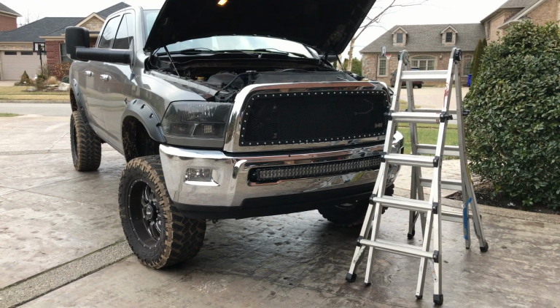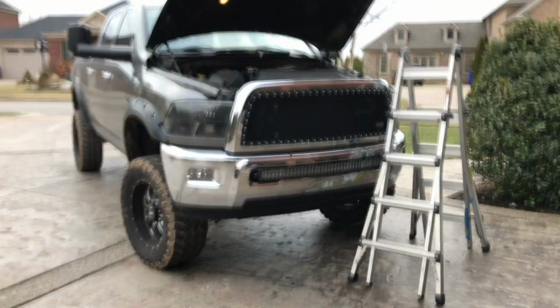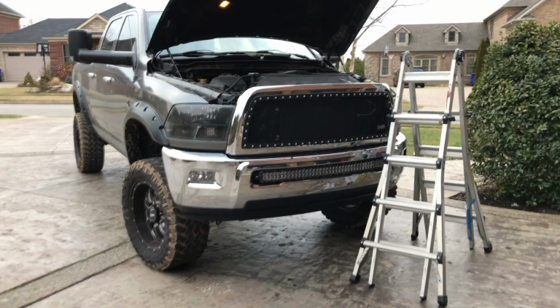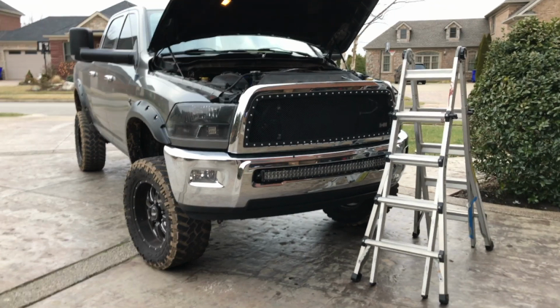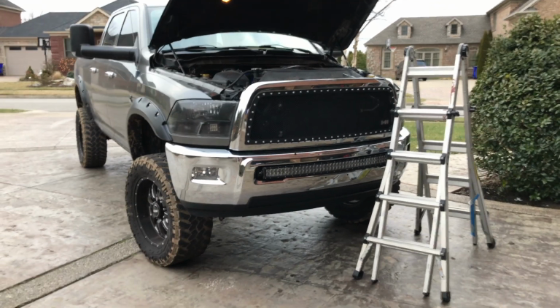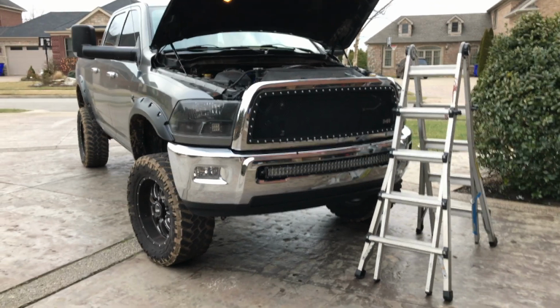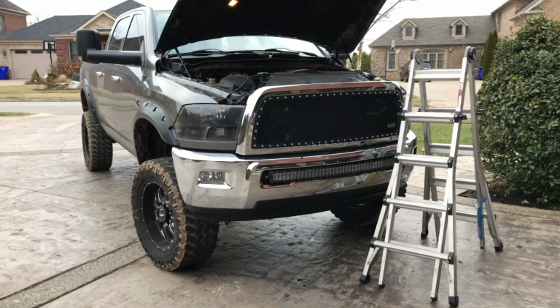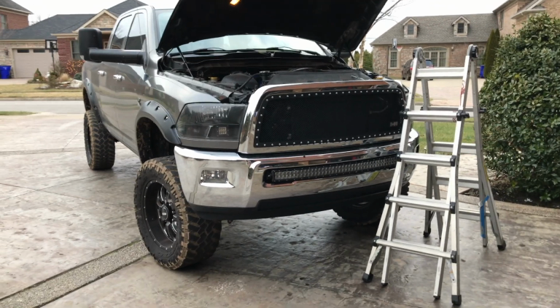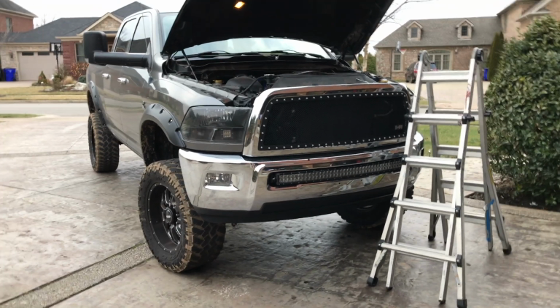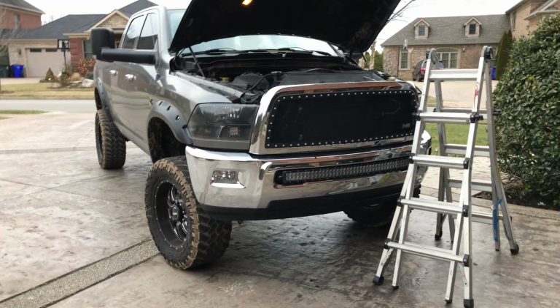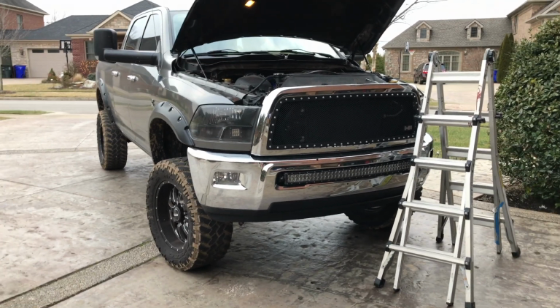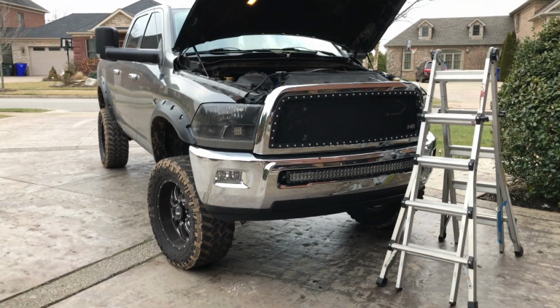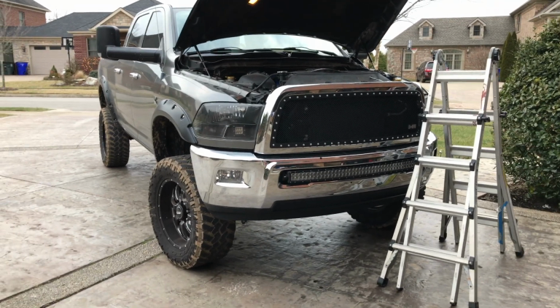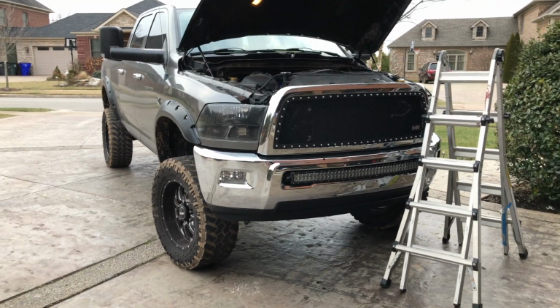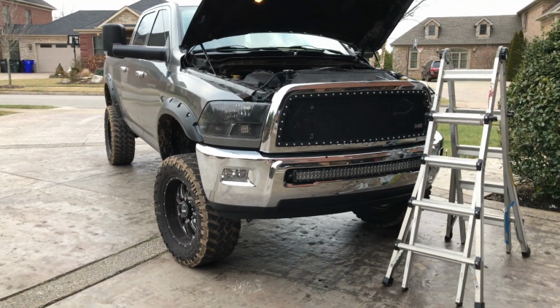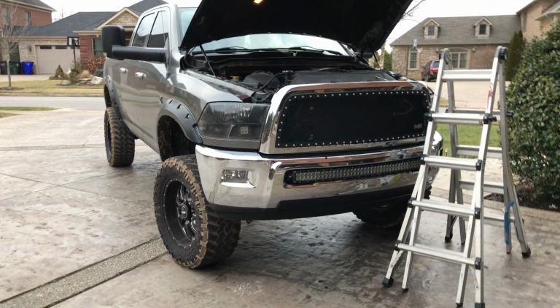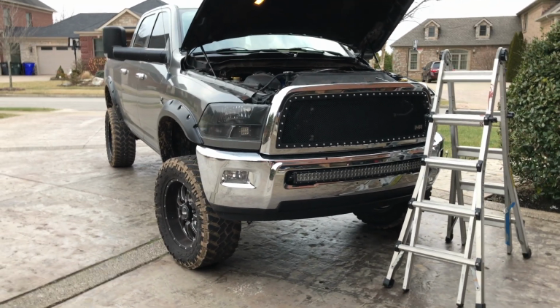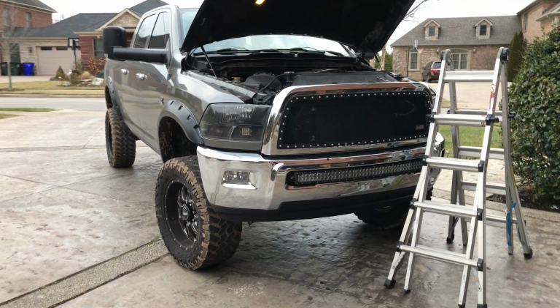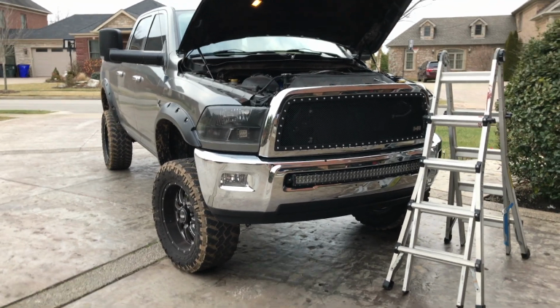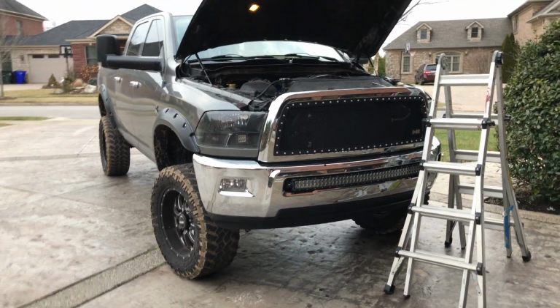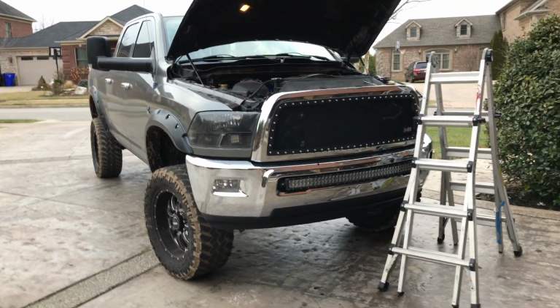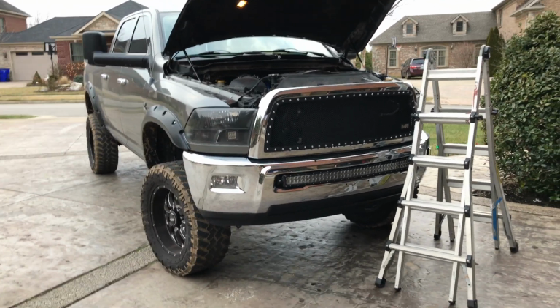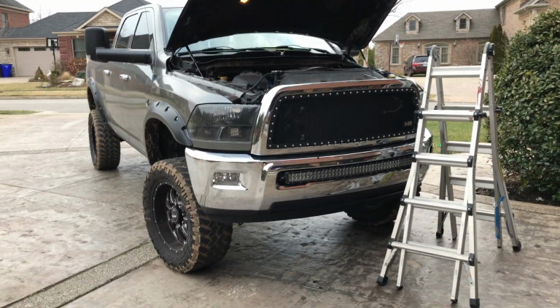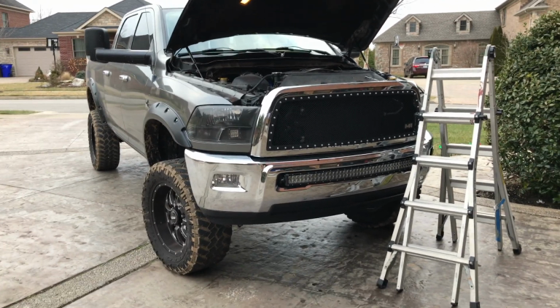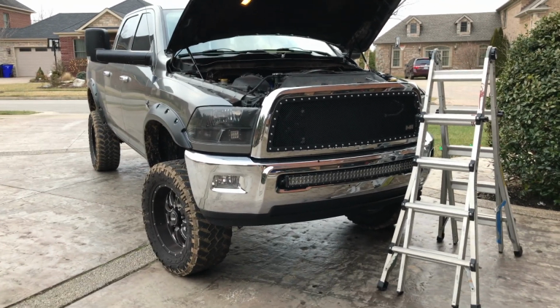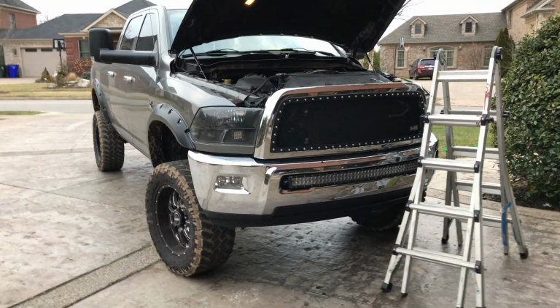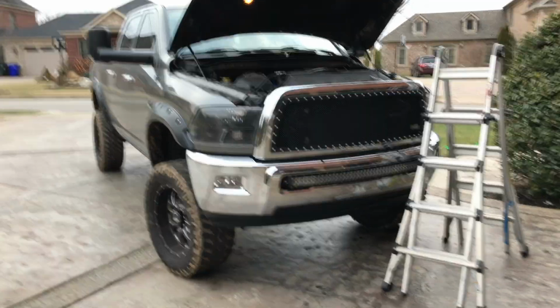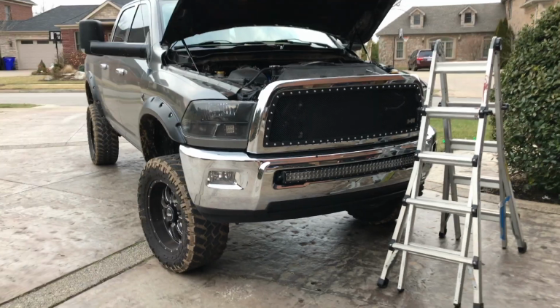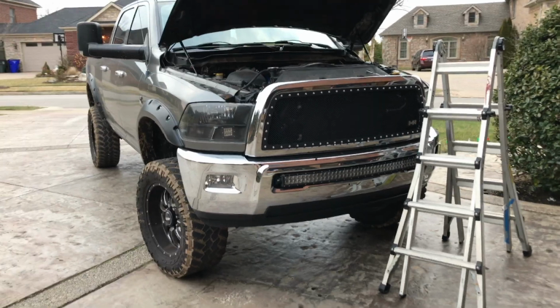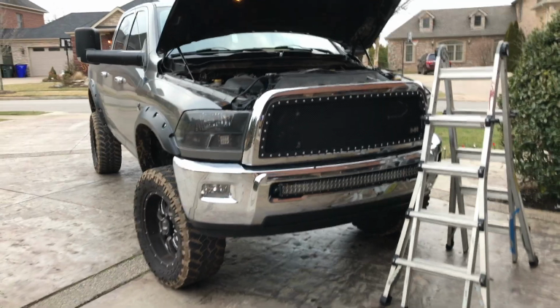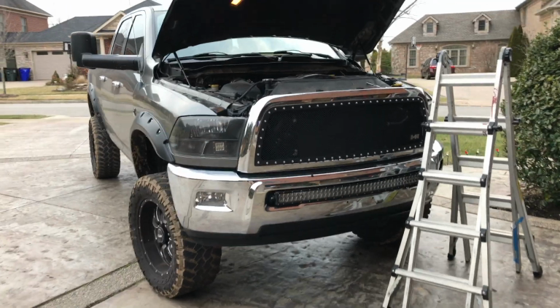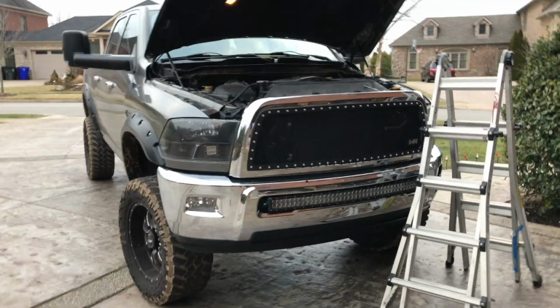Hey guys, today I'm going to be doing a video of the throttle valve delete on a 6.7 Cummins.